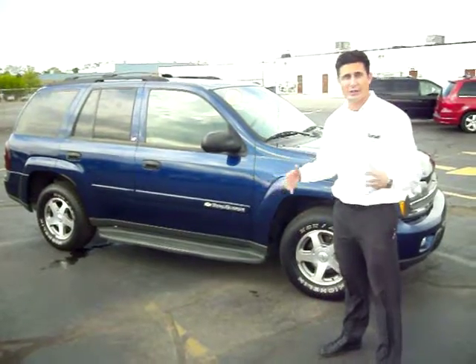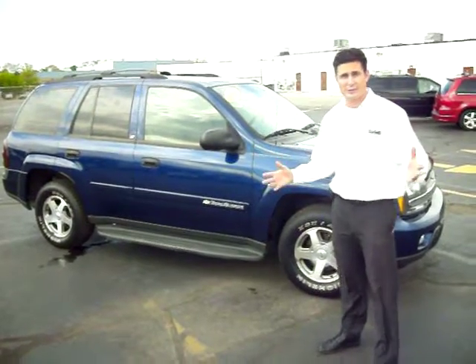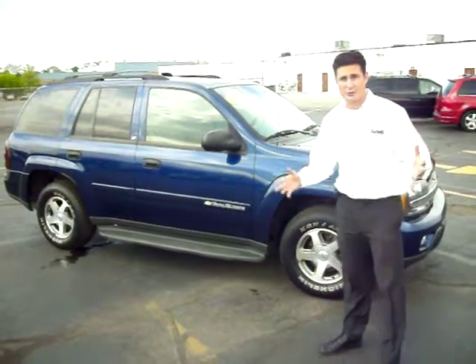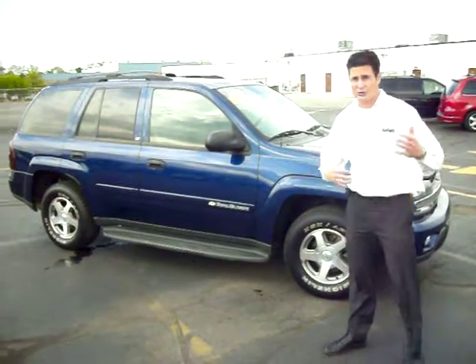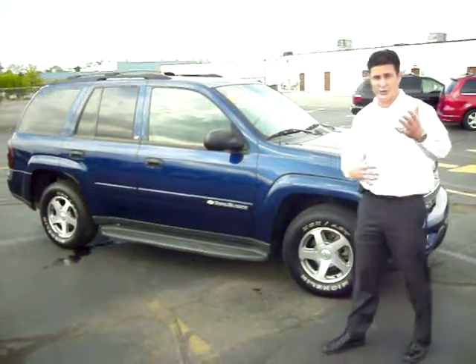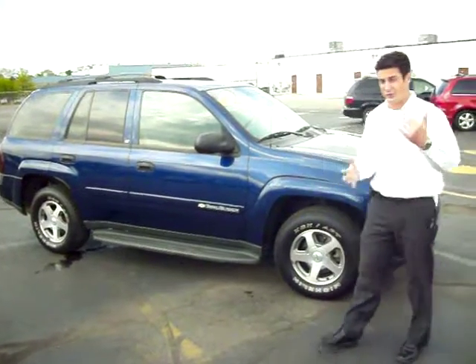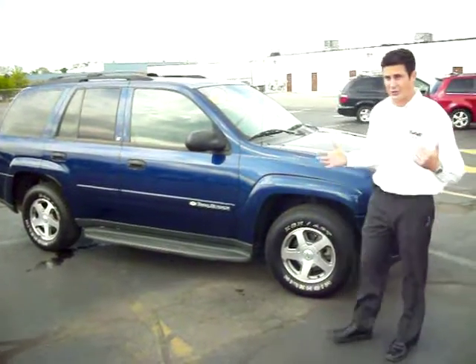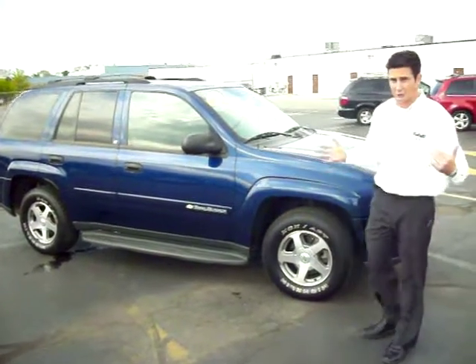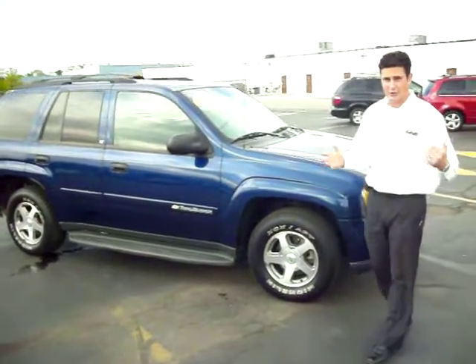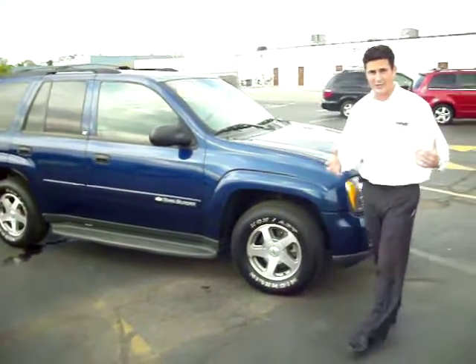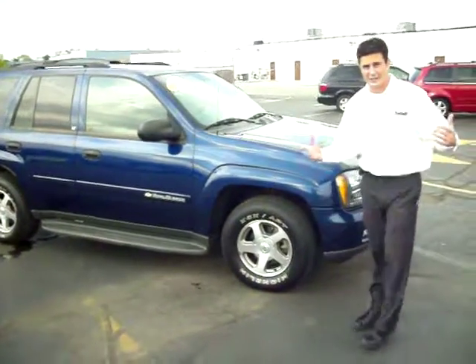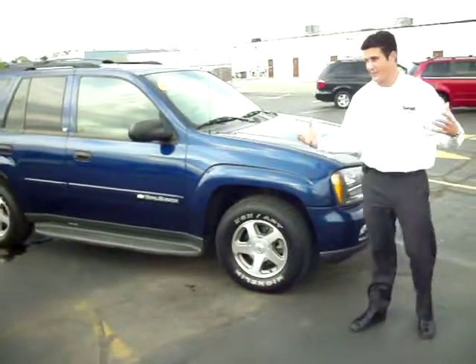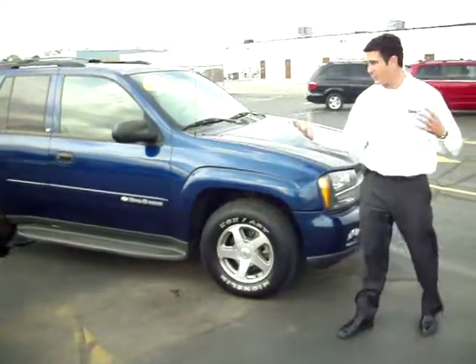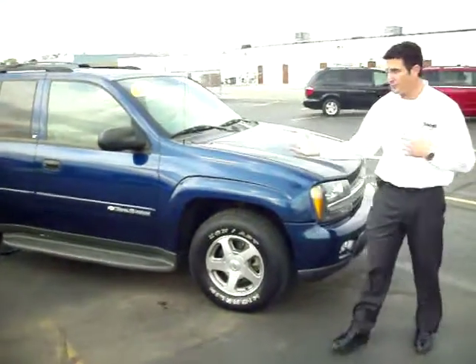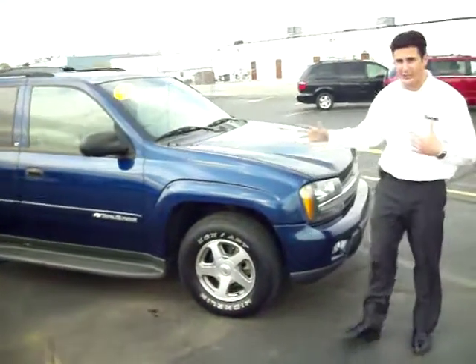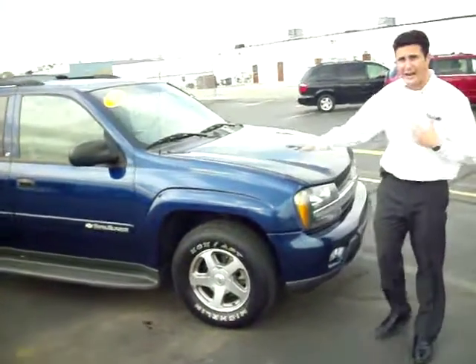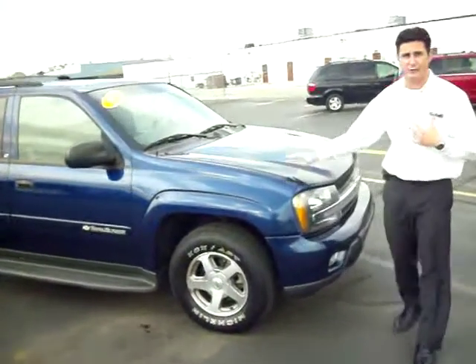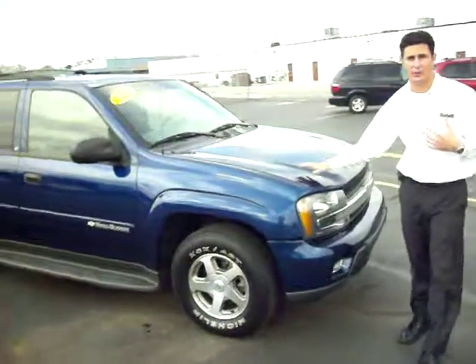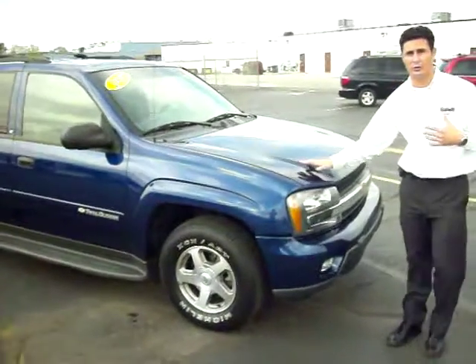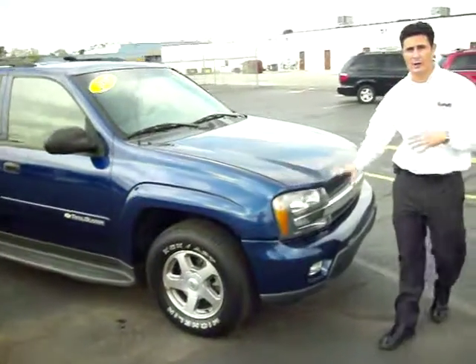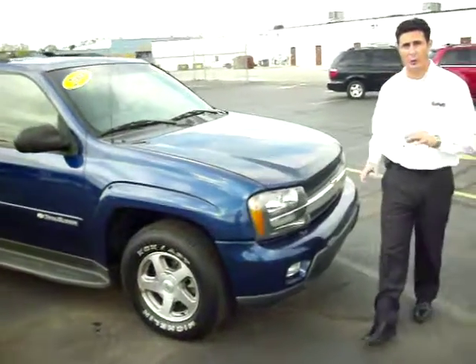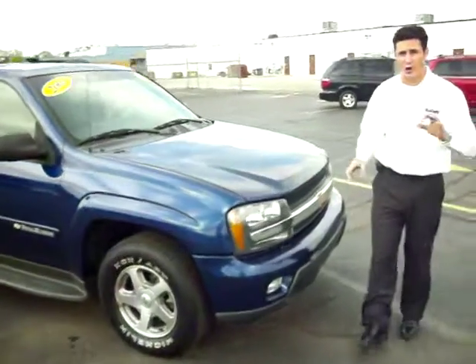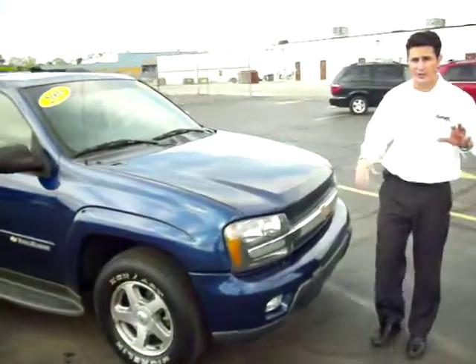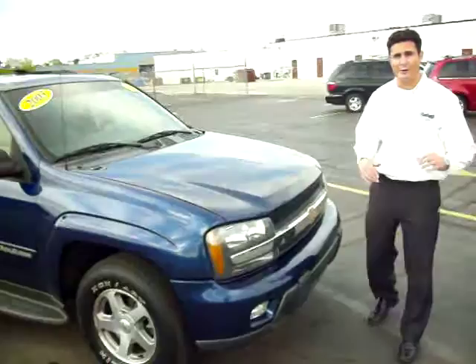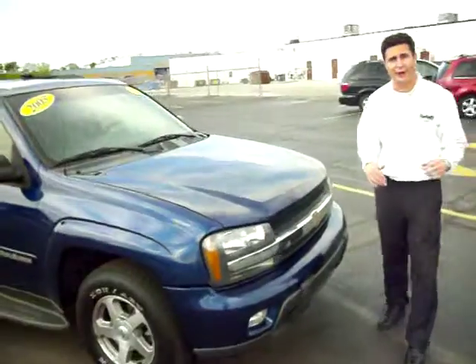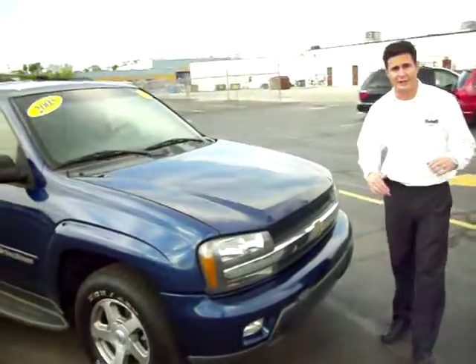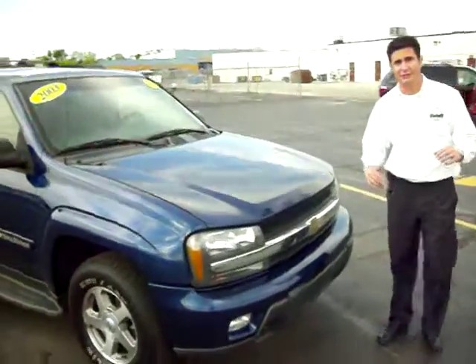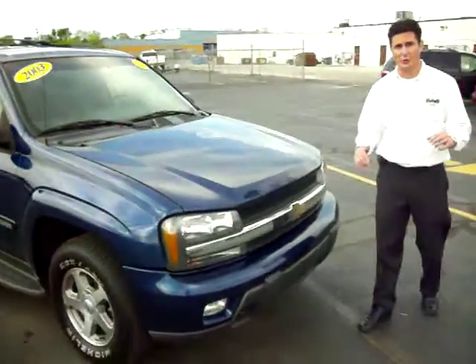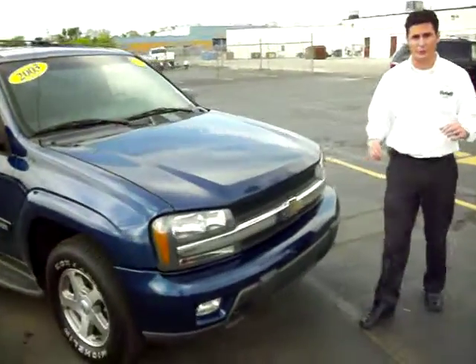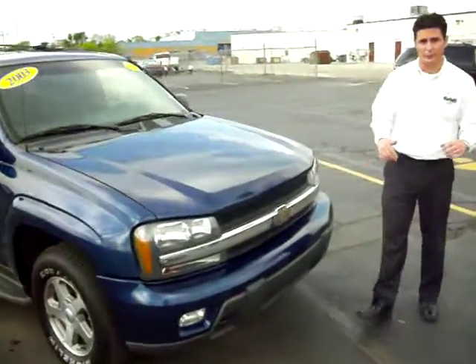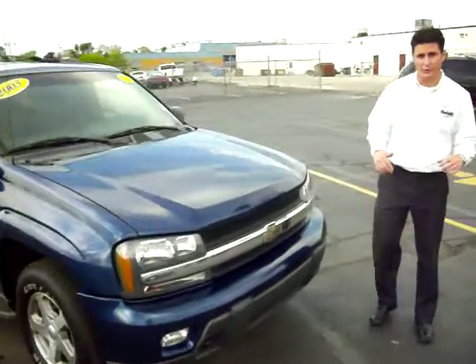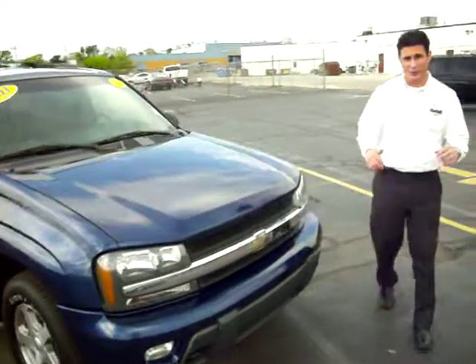Just in case you're wondering, this is the perfect cash vehicle, but we also have financing available for you as well.